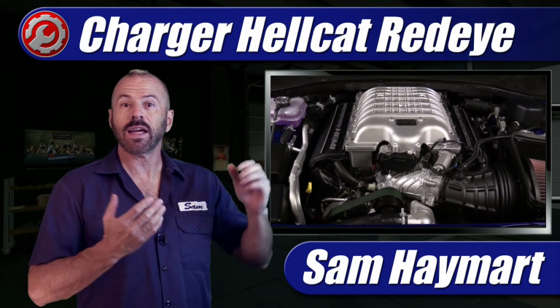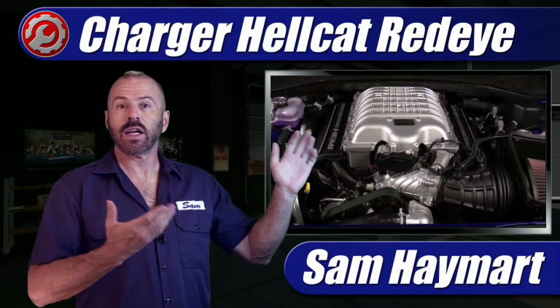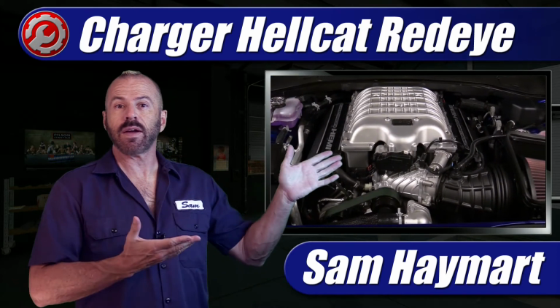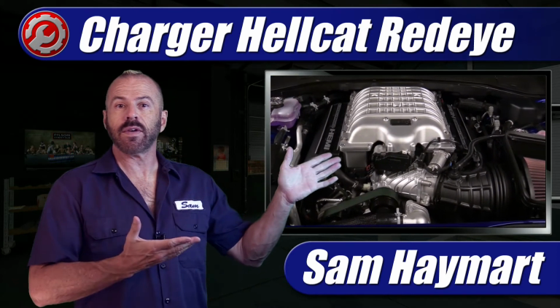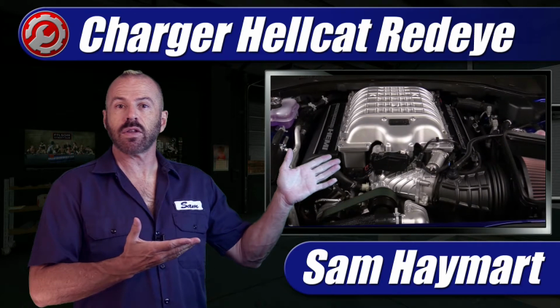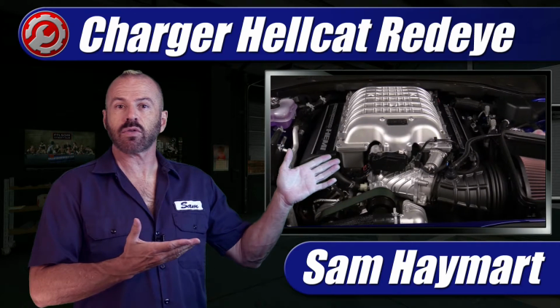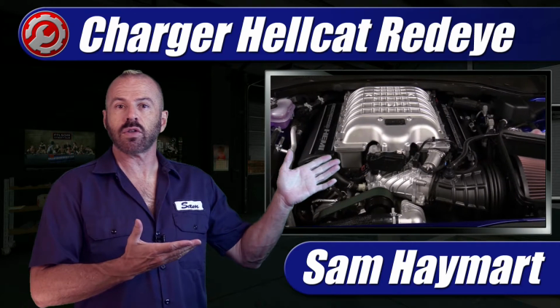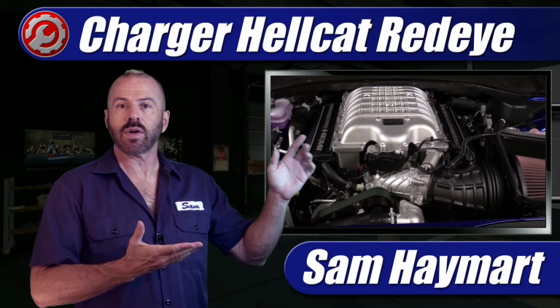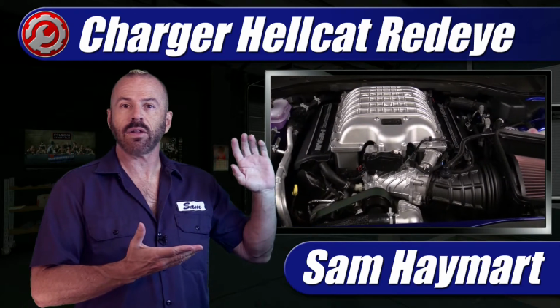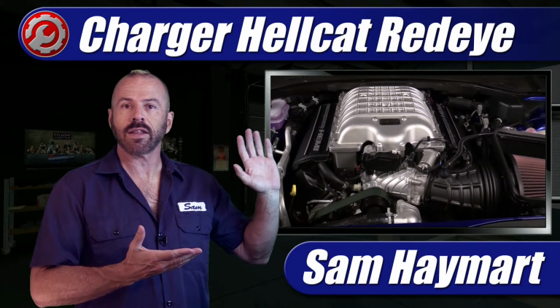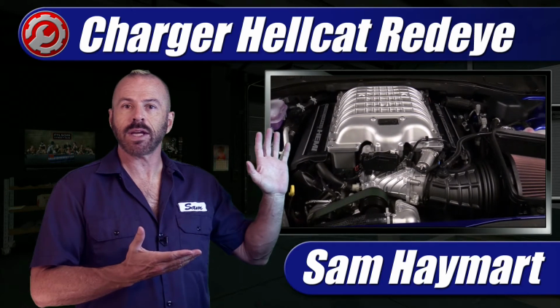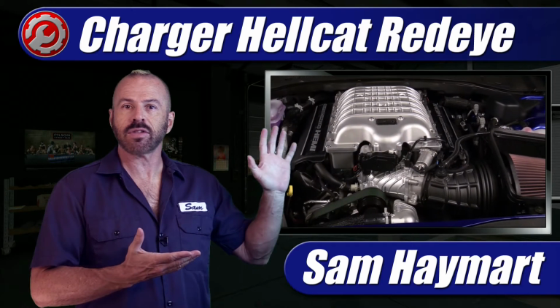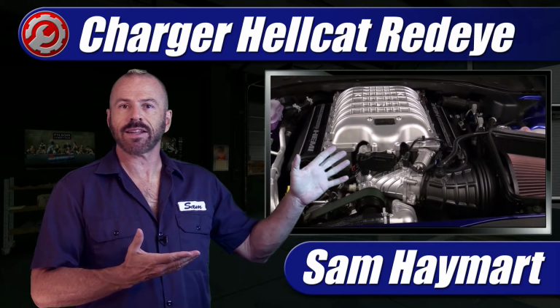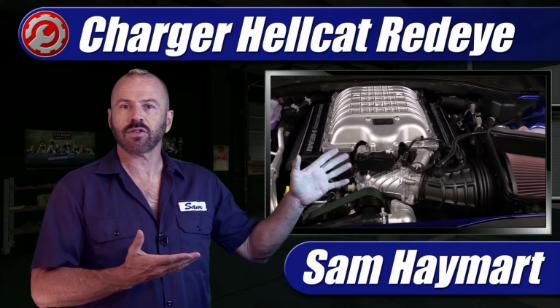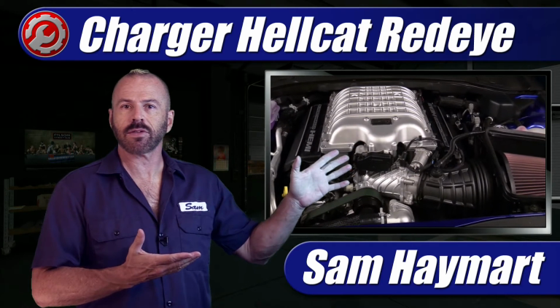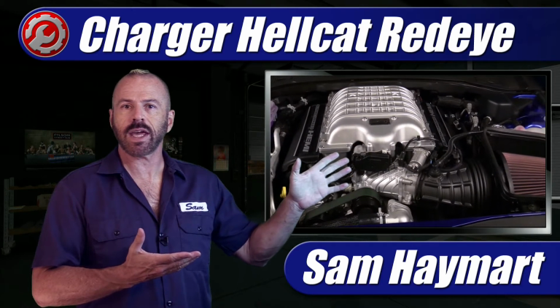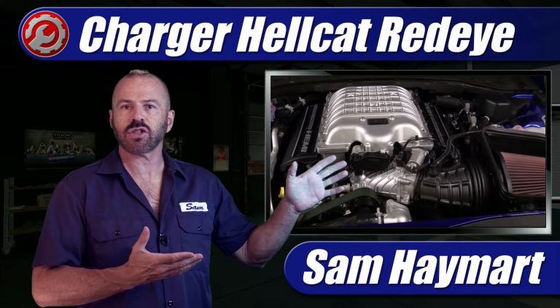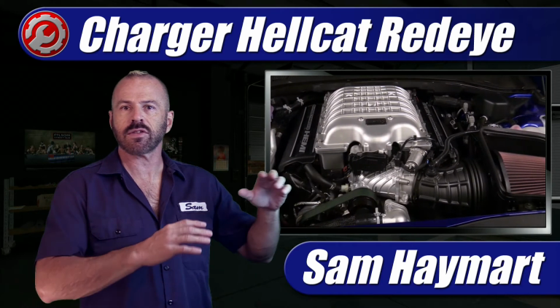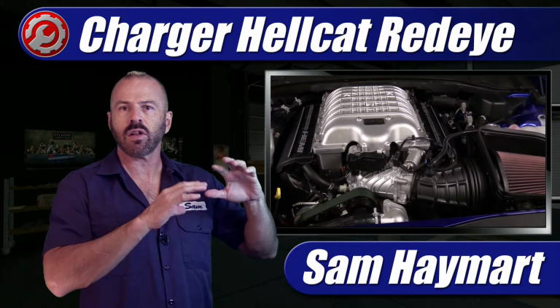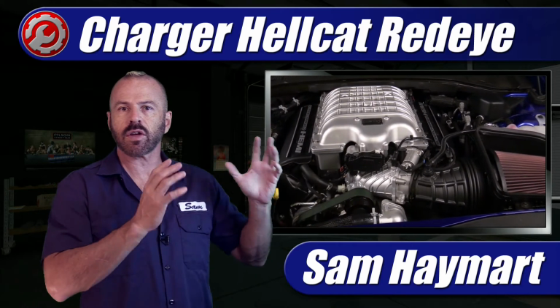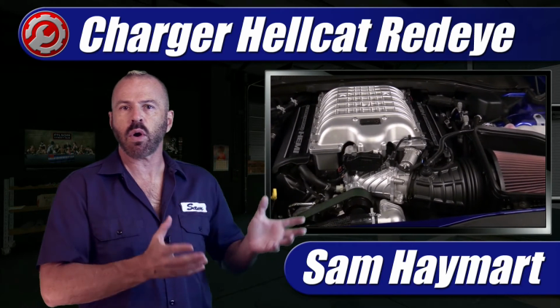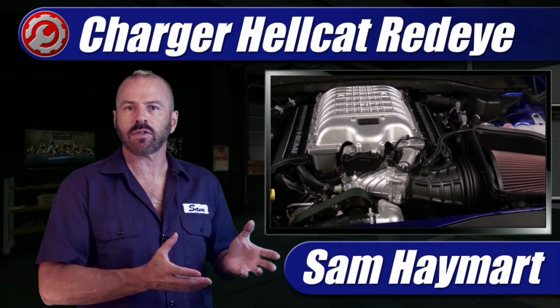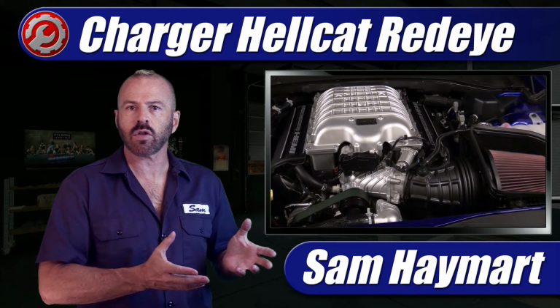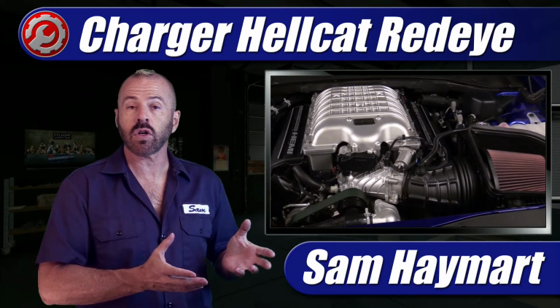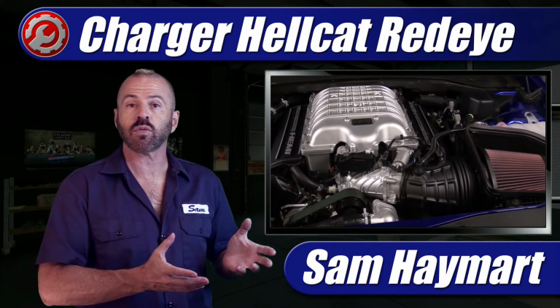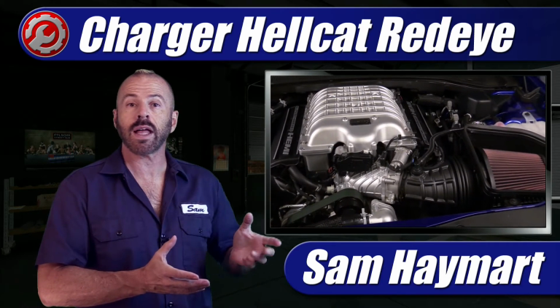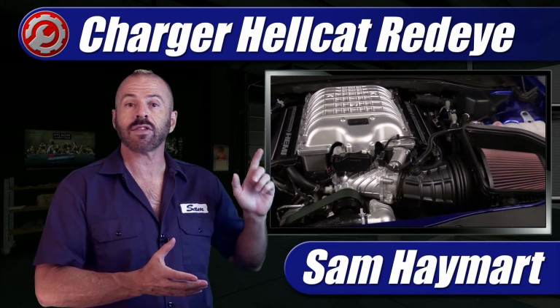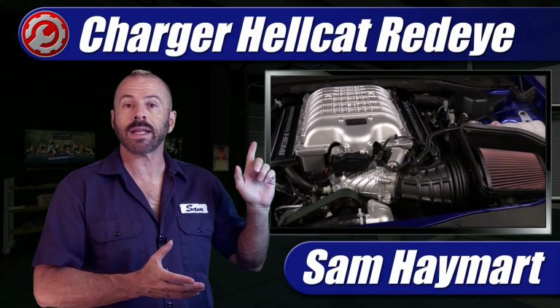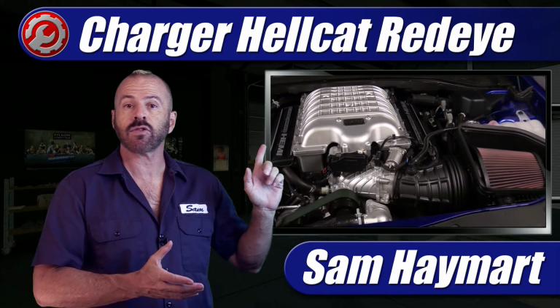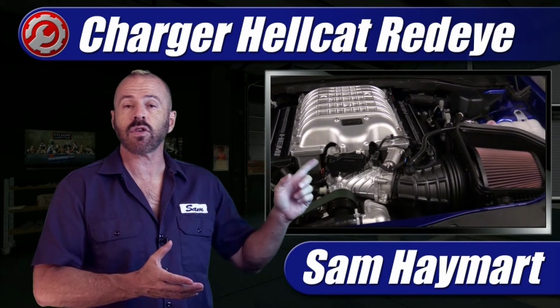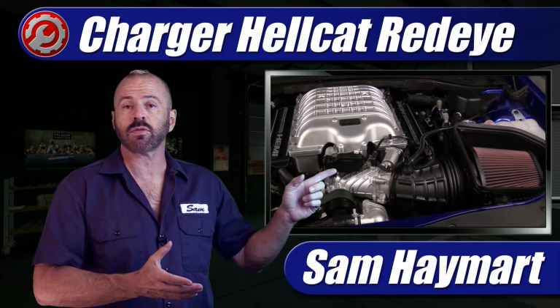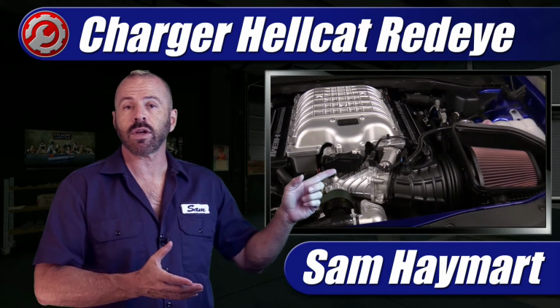Here we have a video that's going to outline the major technical specifications and all of the components under the hood, as well as the maintenance service points.